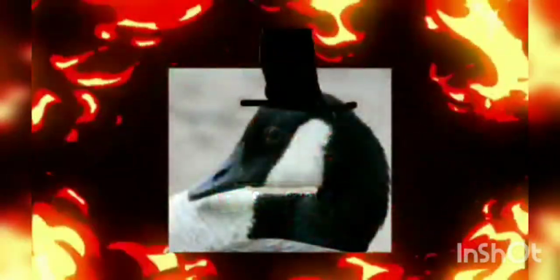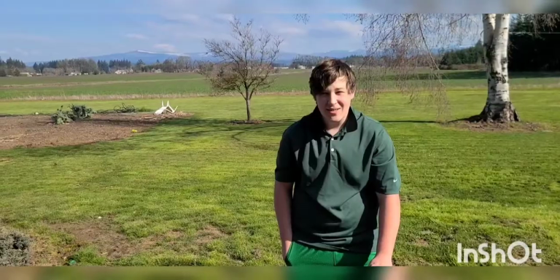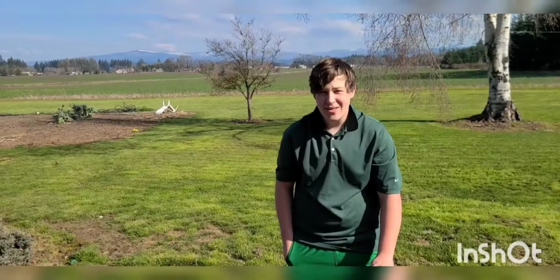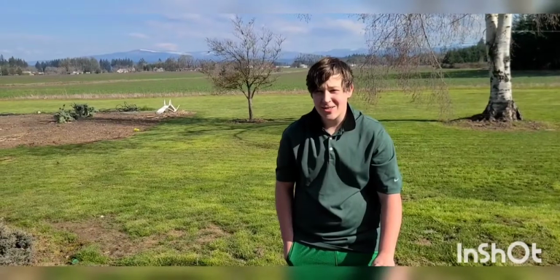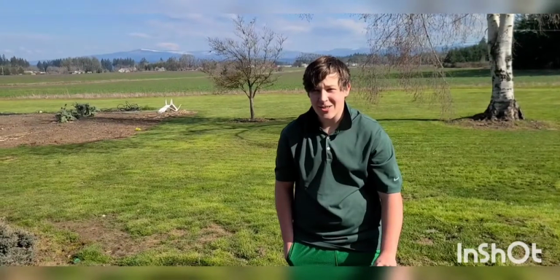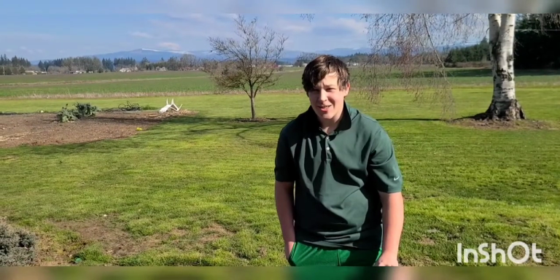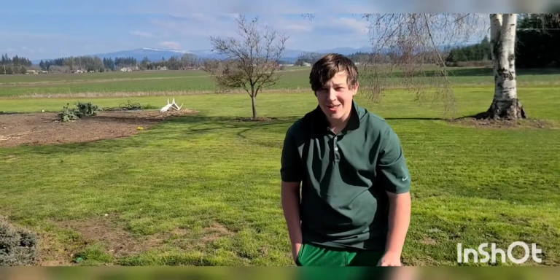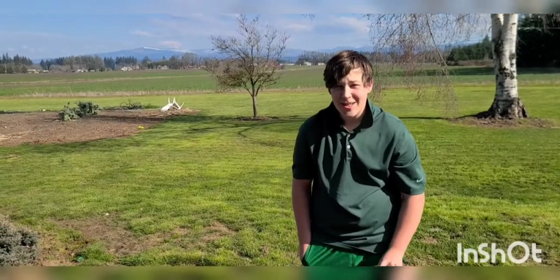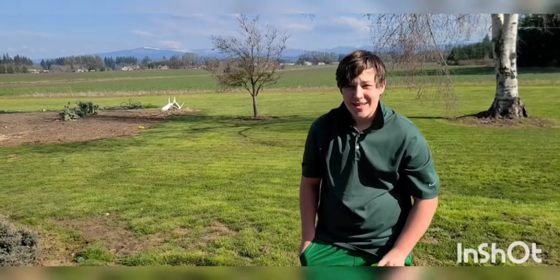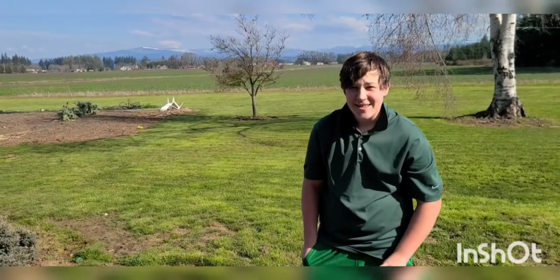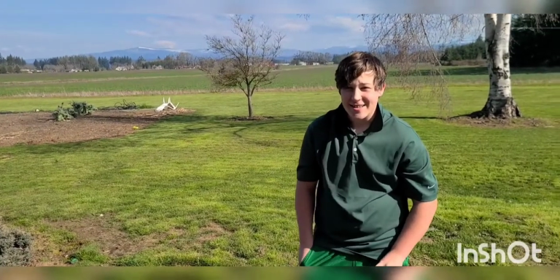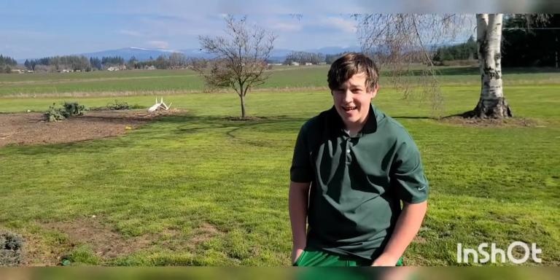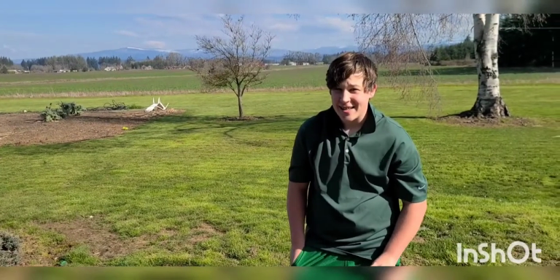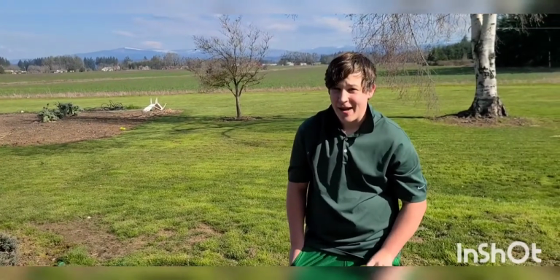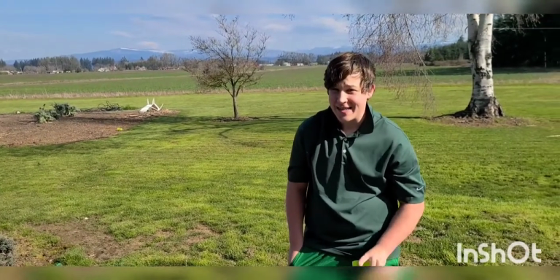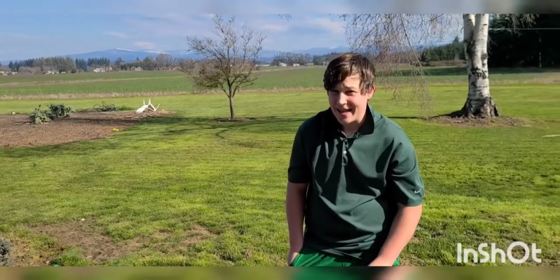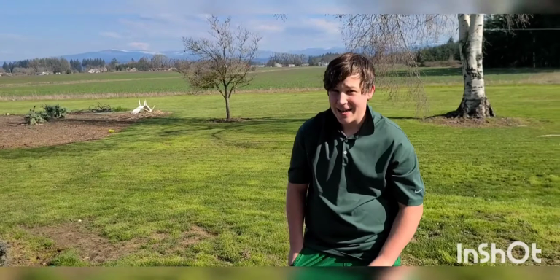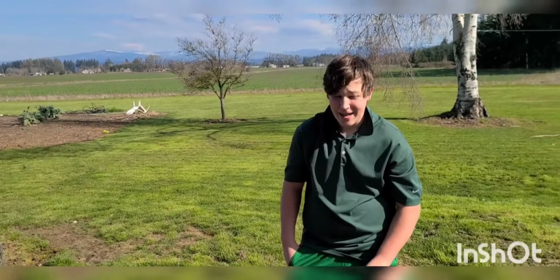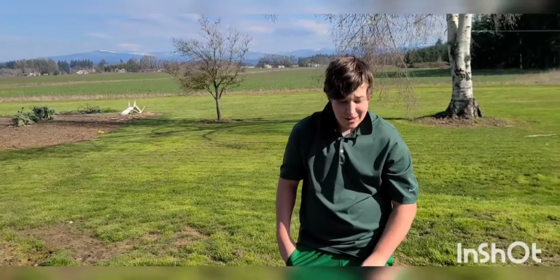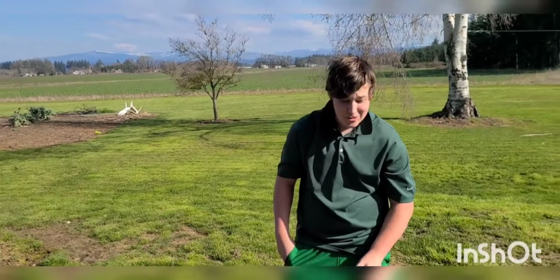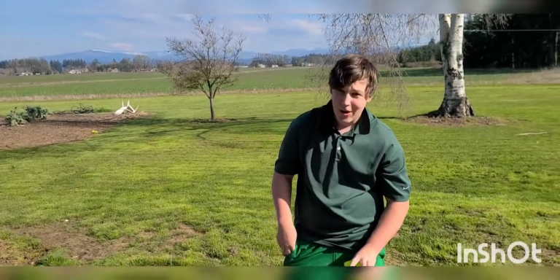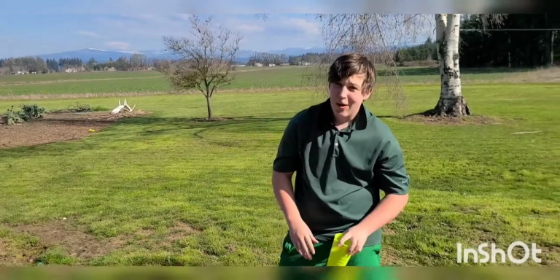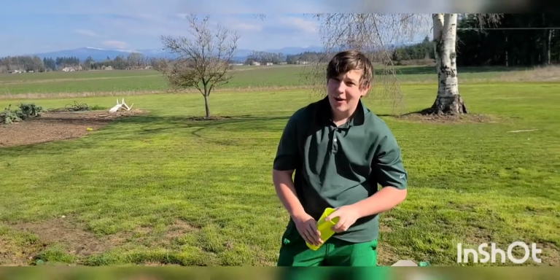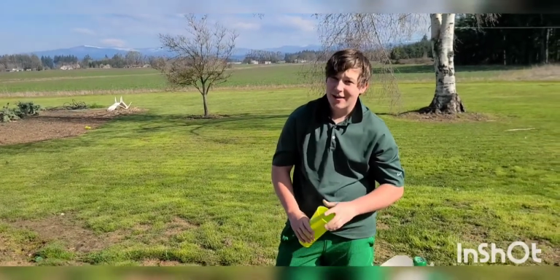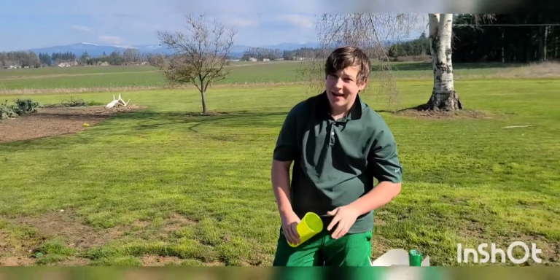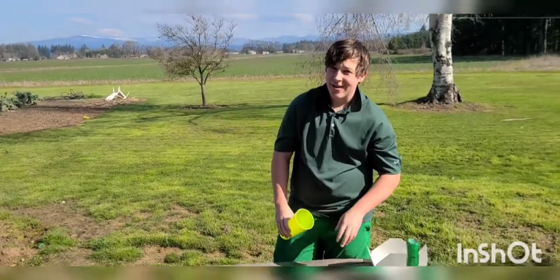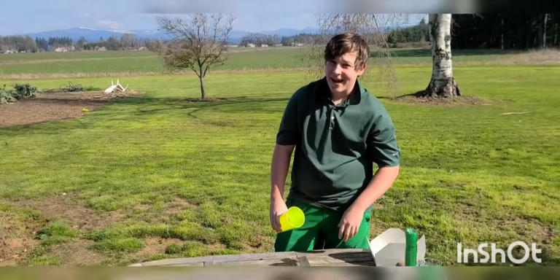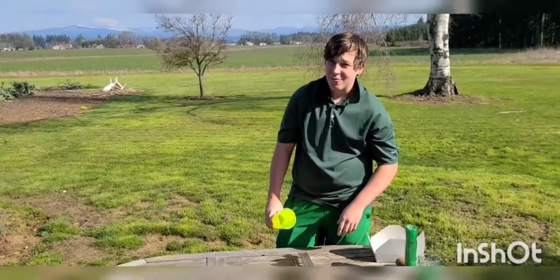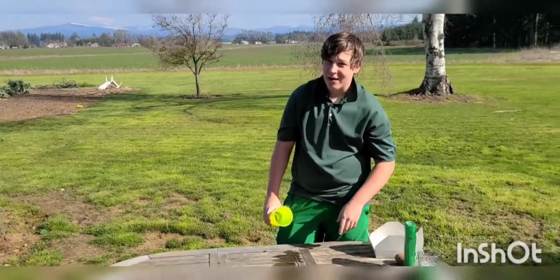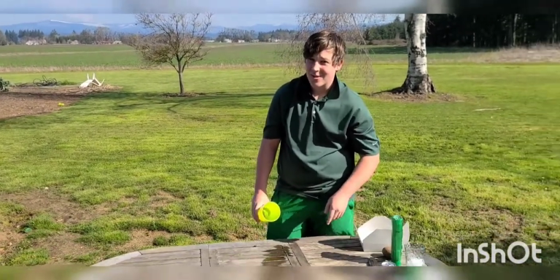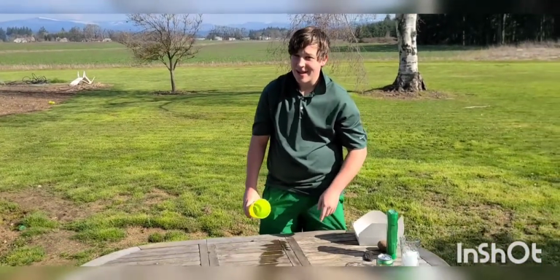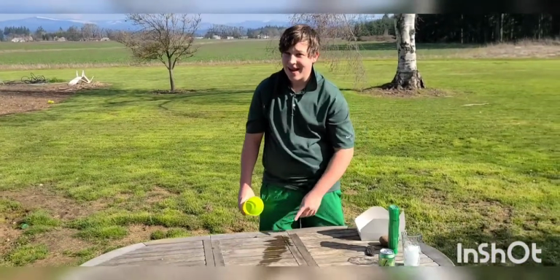Hey, it's Connor. Today is St. Patty's week, so we're gonna make a cocktail from when I was a wee long.